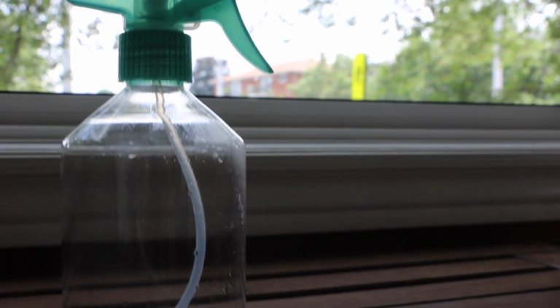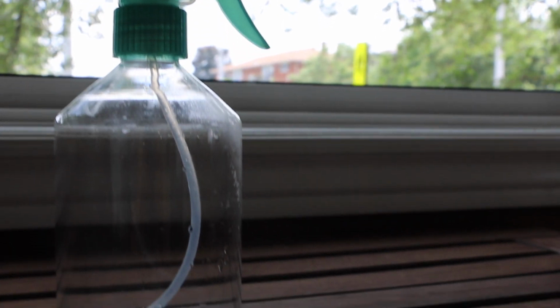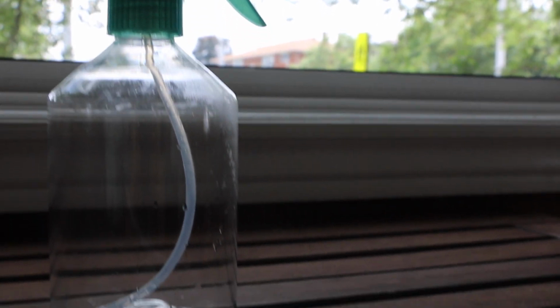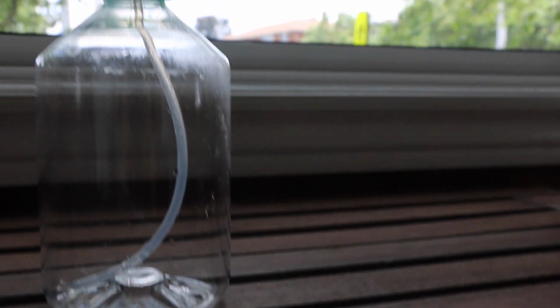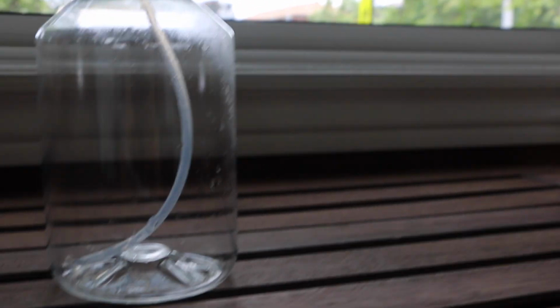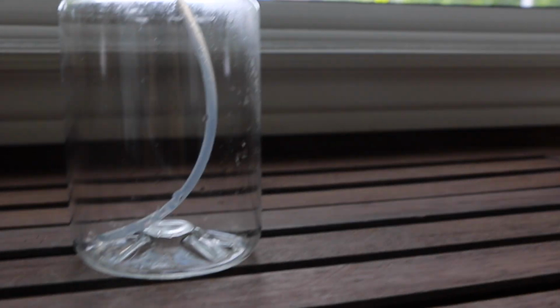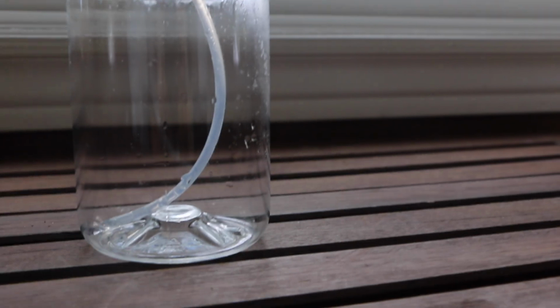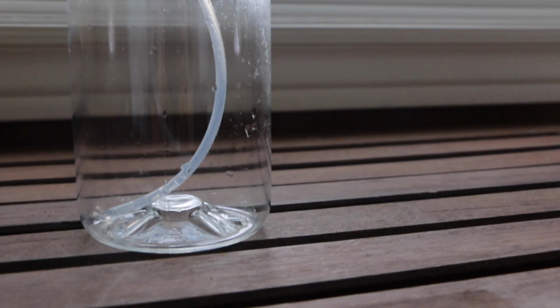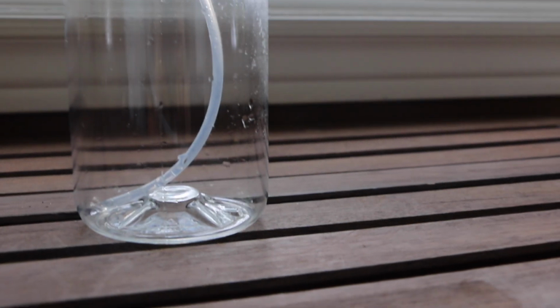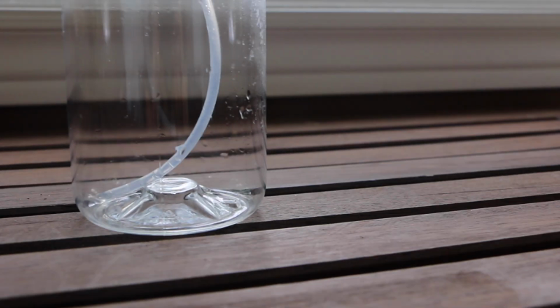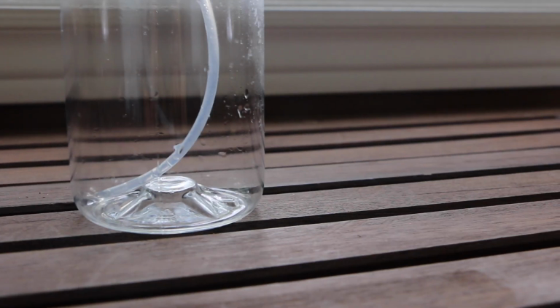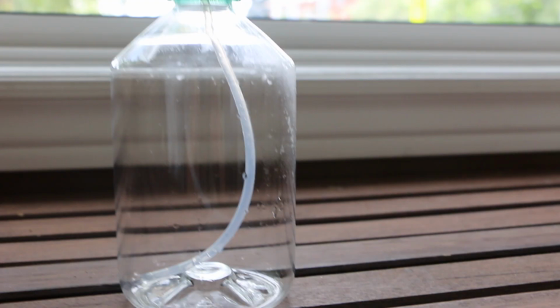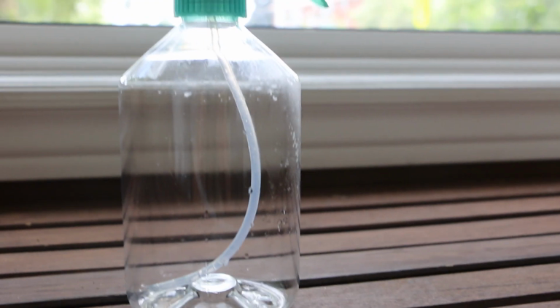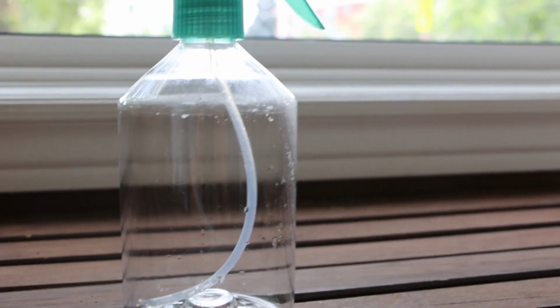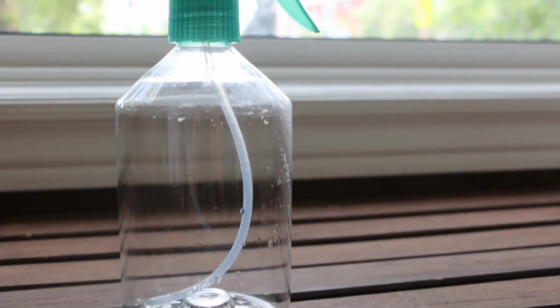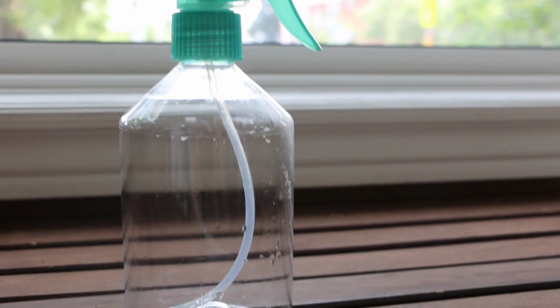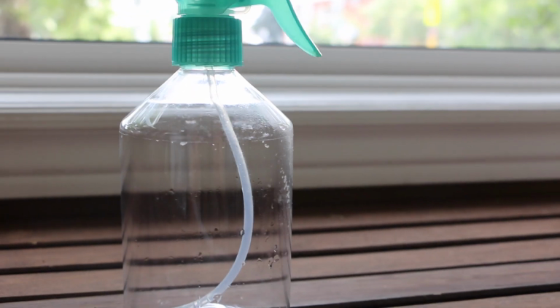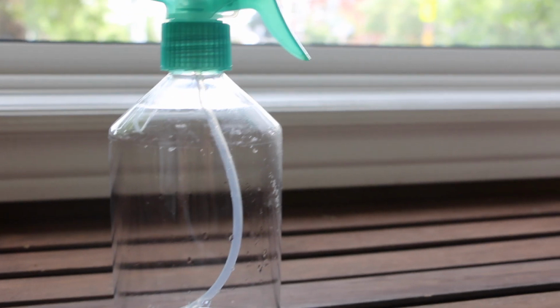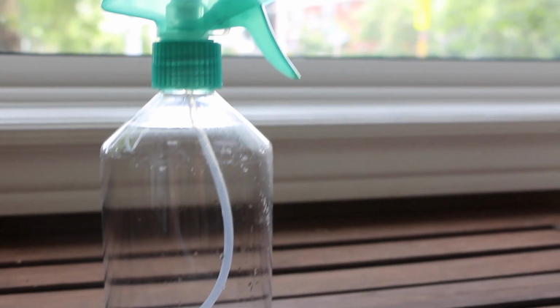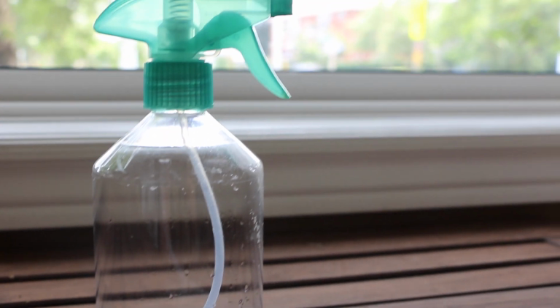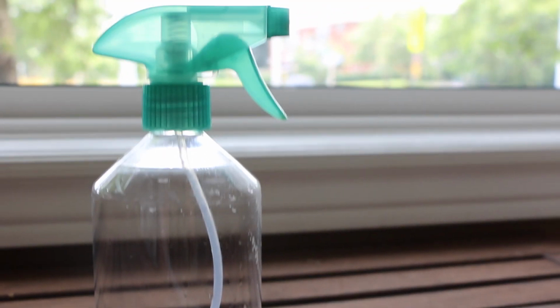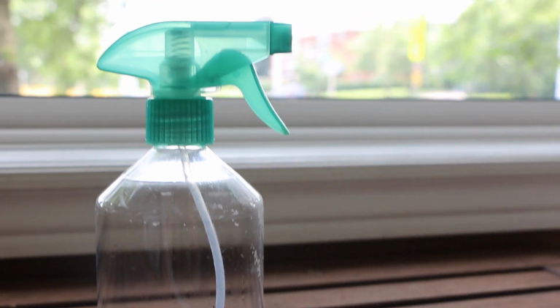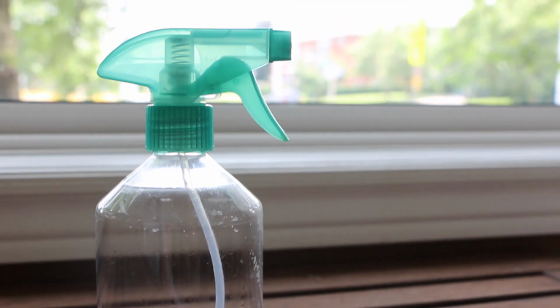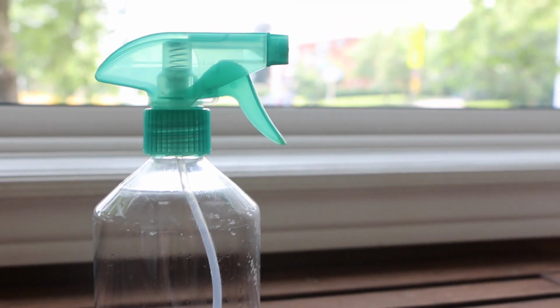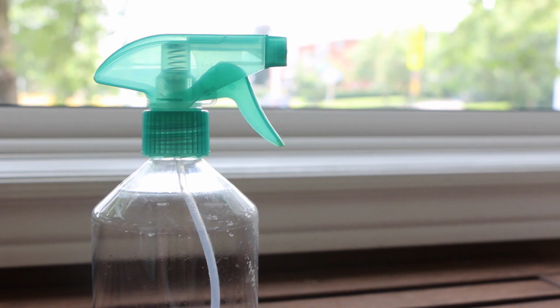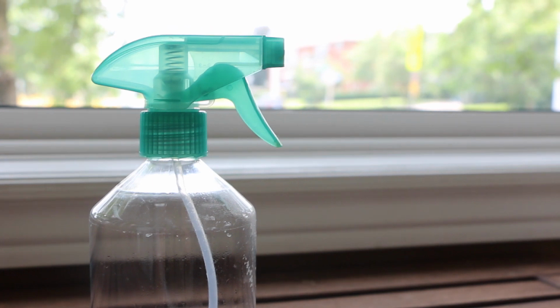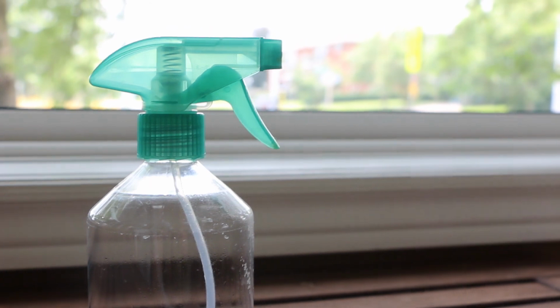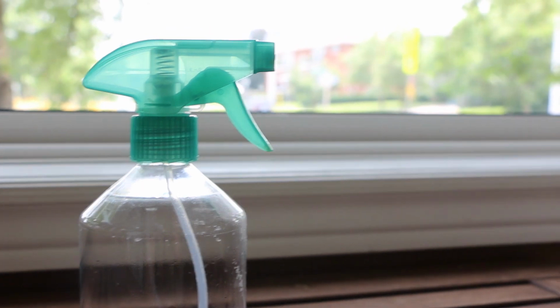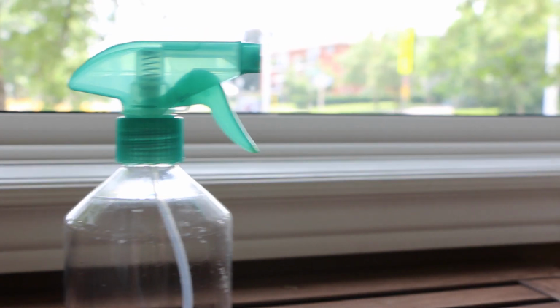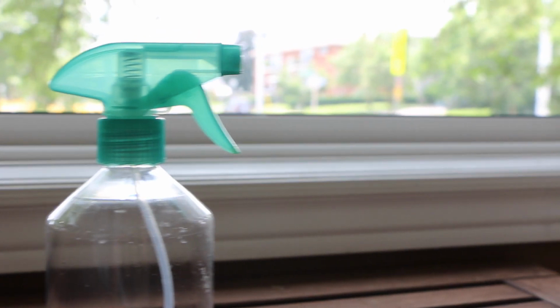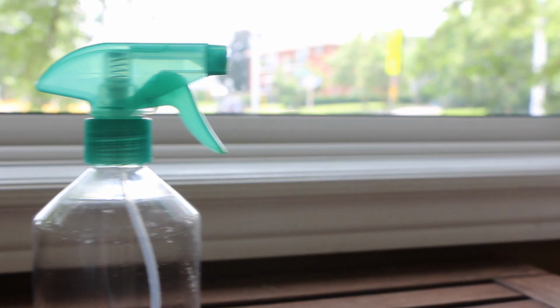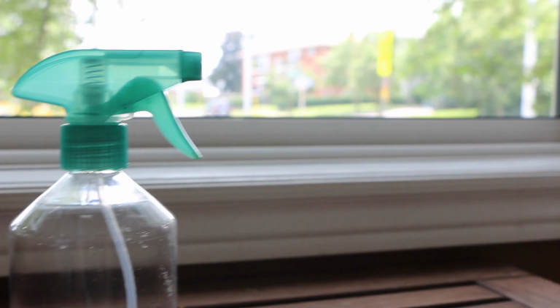Once you've got all those ingredients, go ahead and grab any spray bottle and we can start putting it all together.